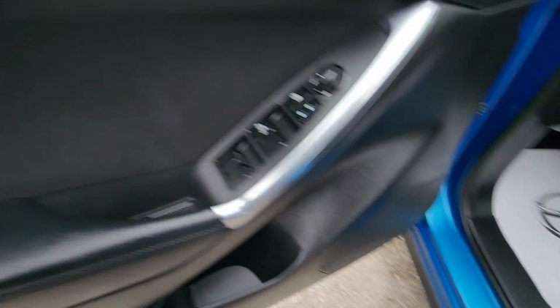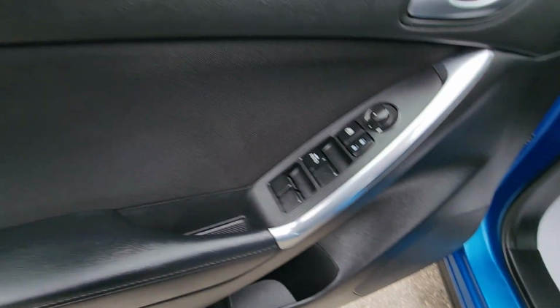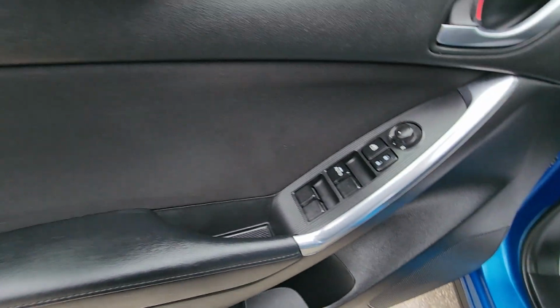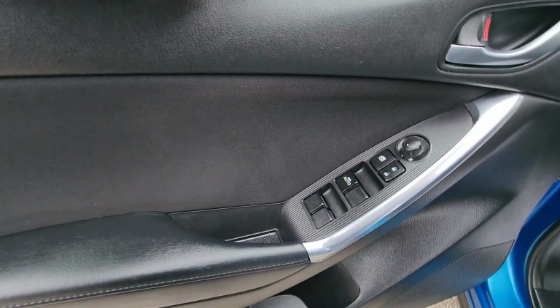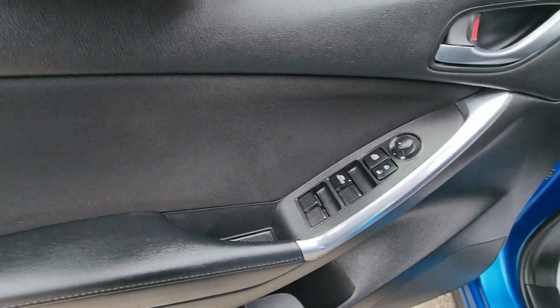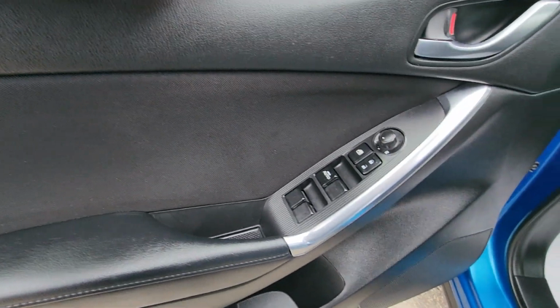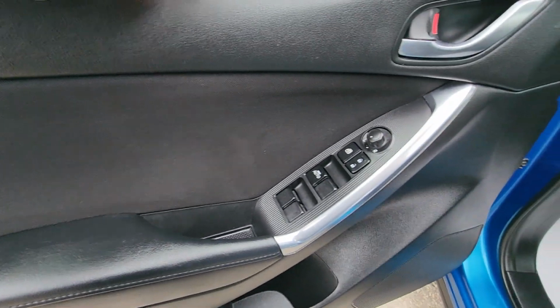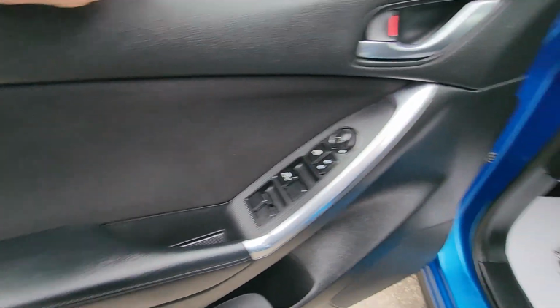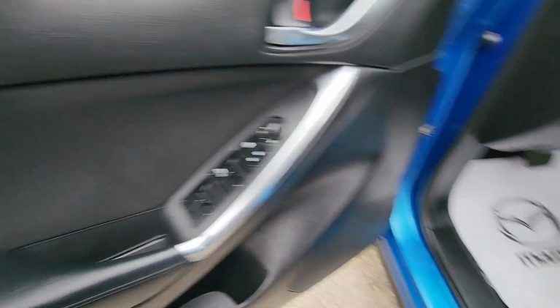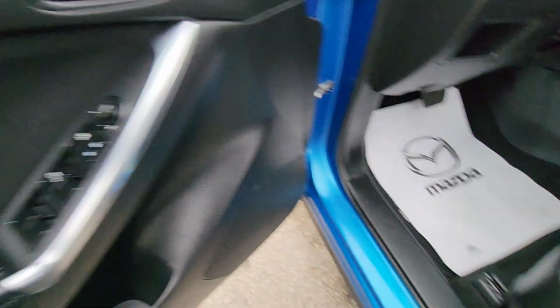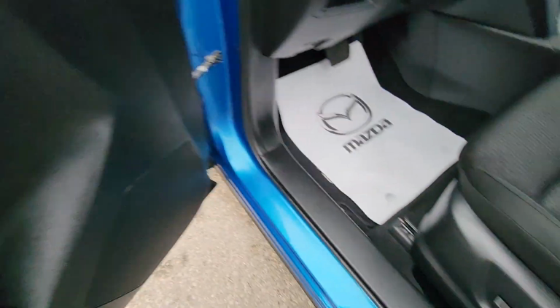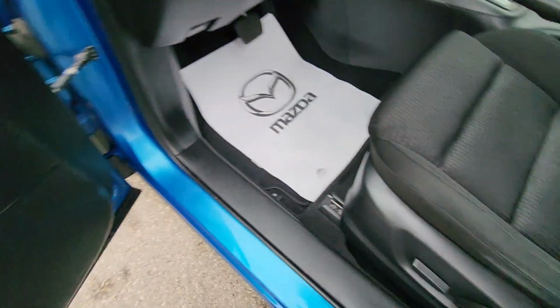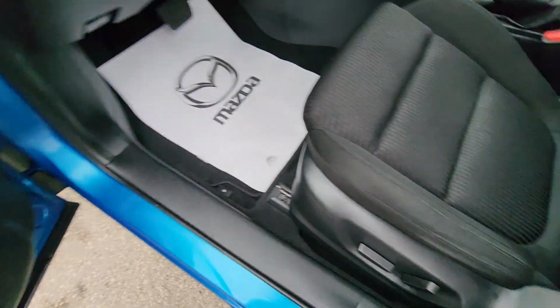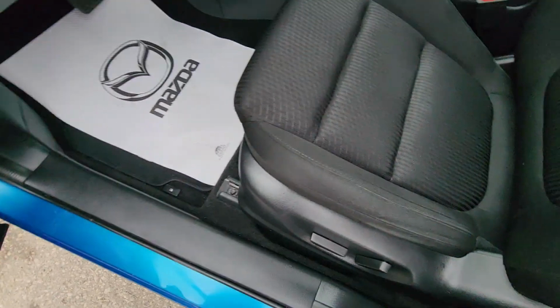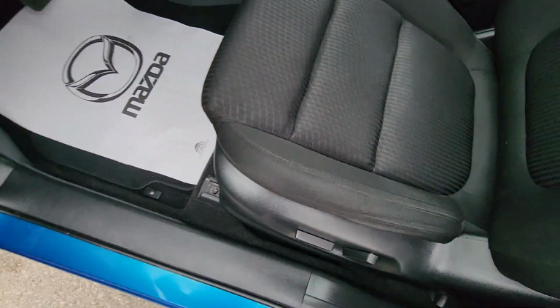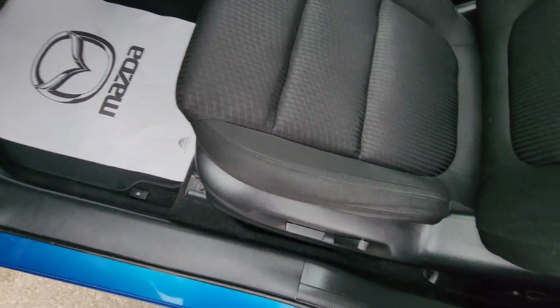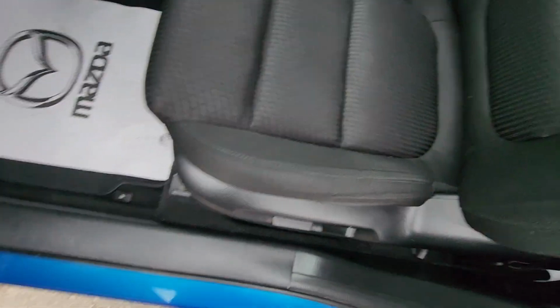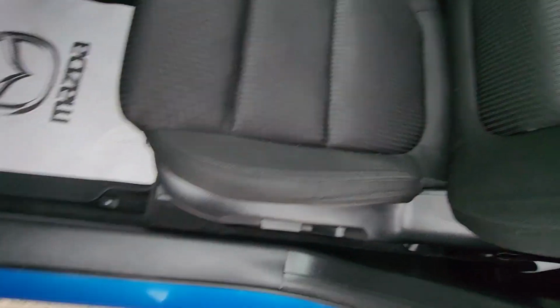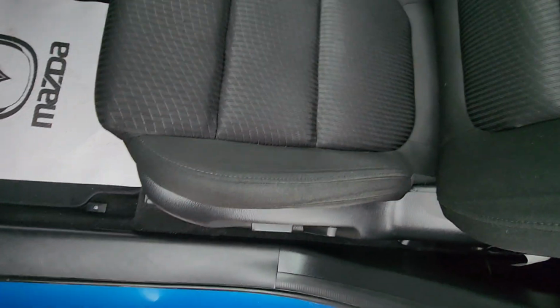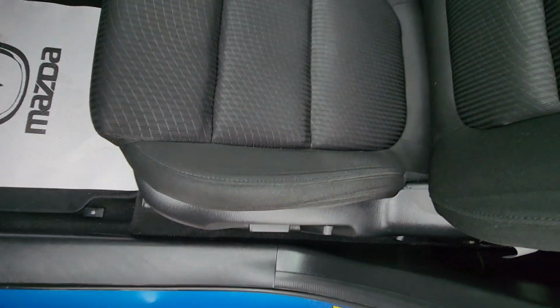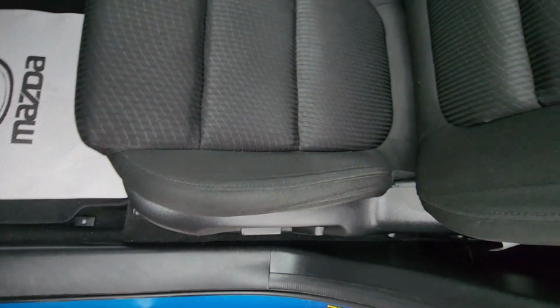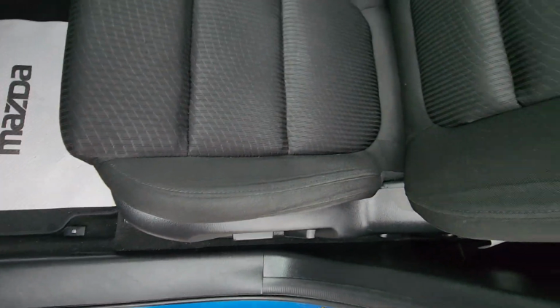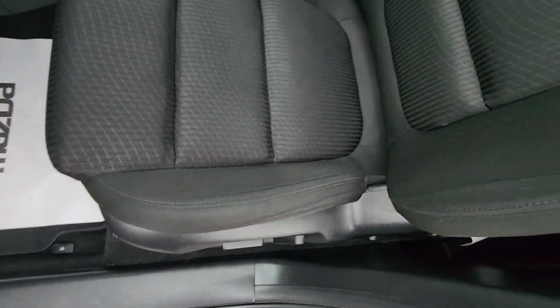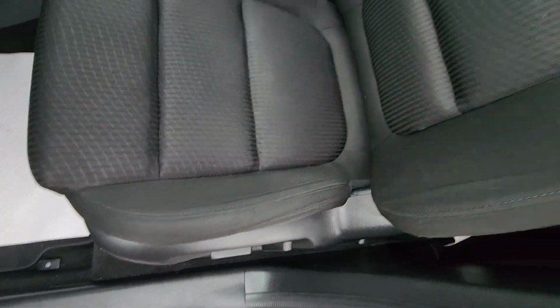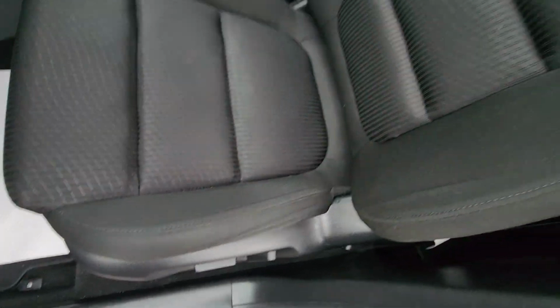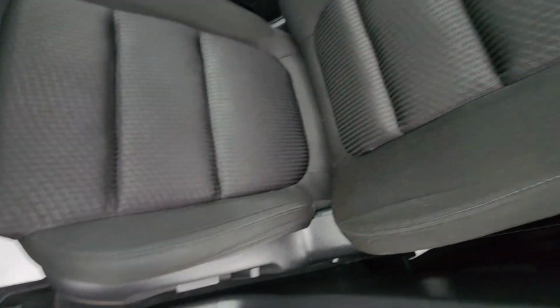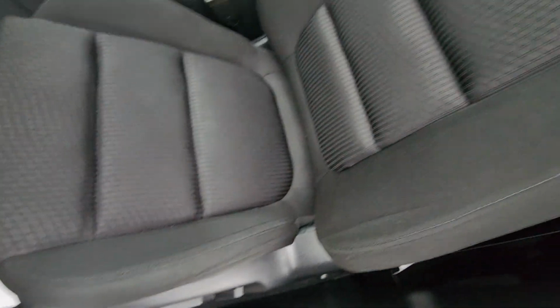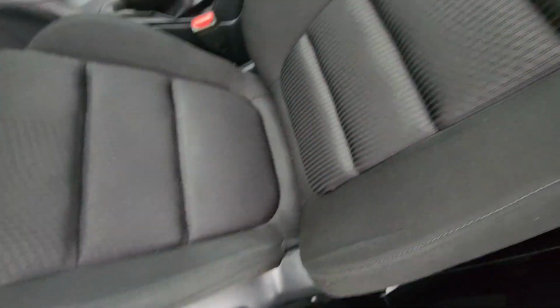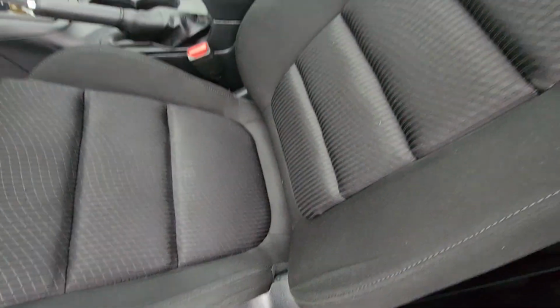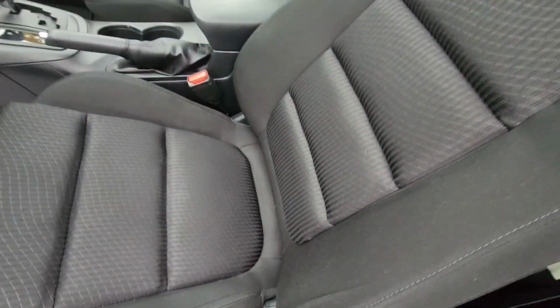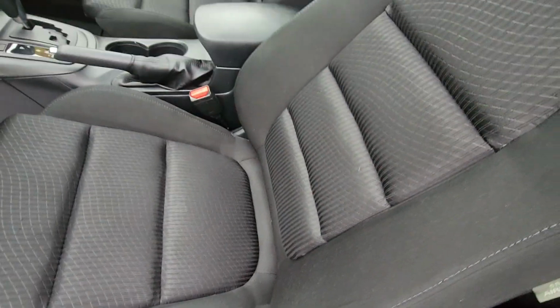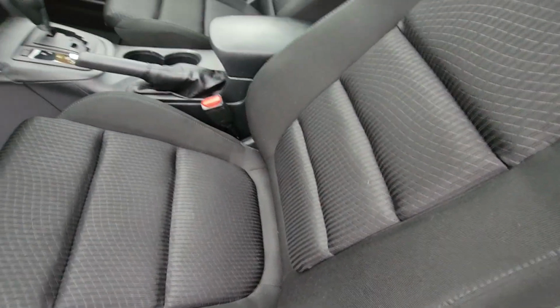No wear and tear on the threshold. No wear and tear on the driver's door. The driver's seat looks fantastic.